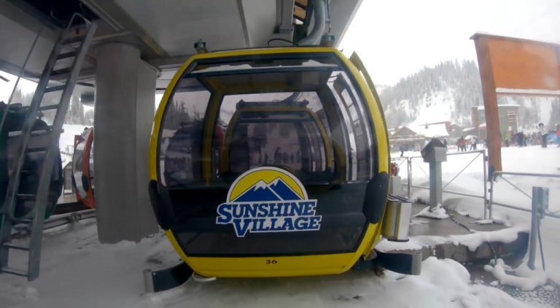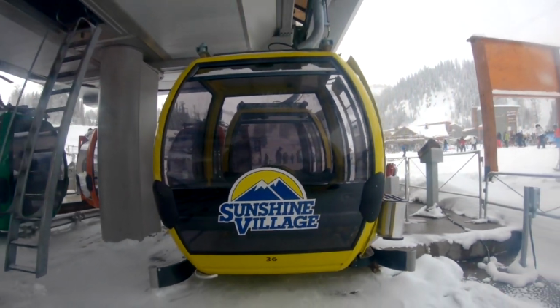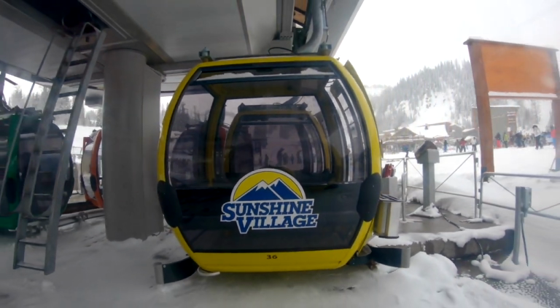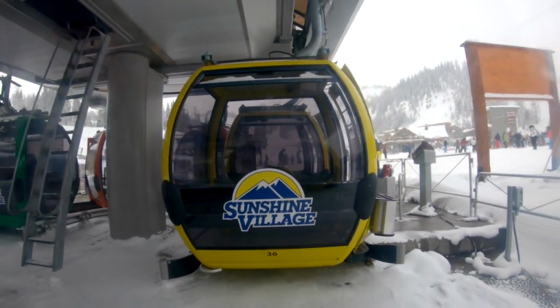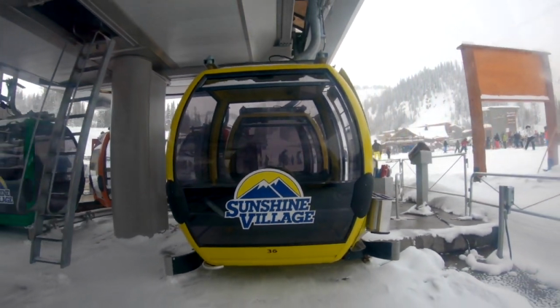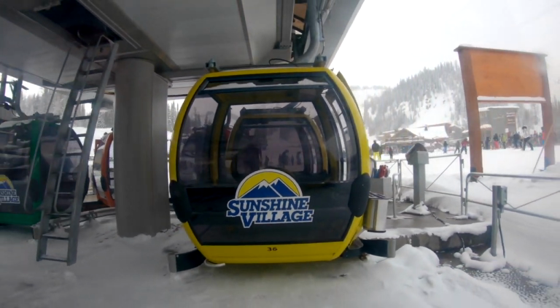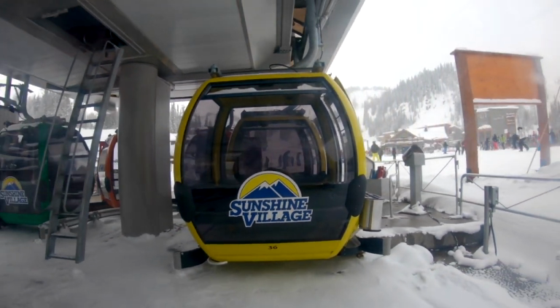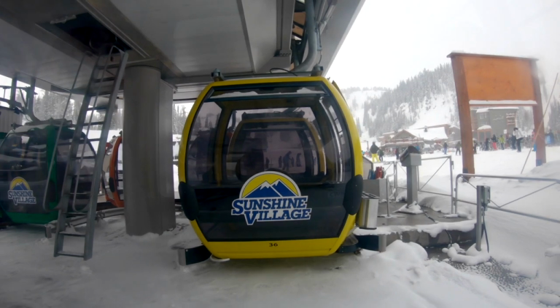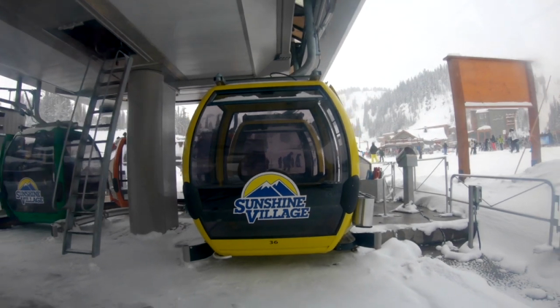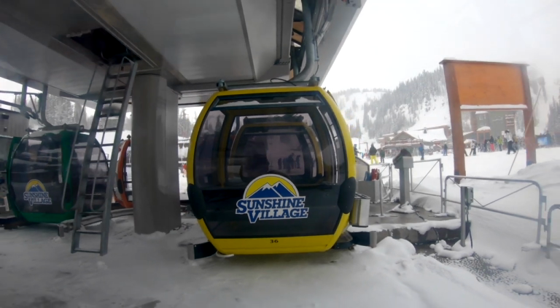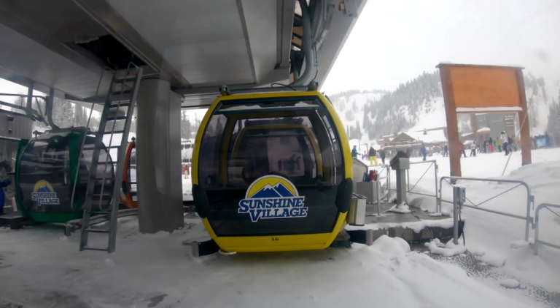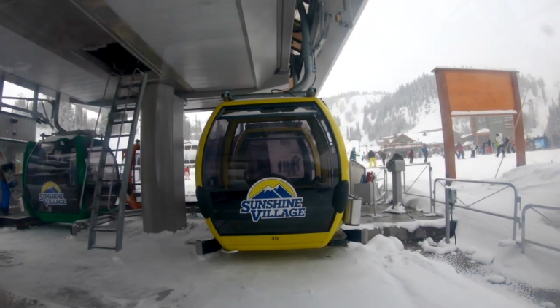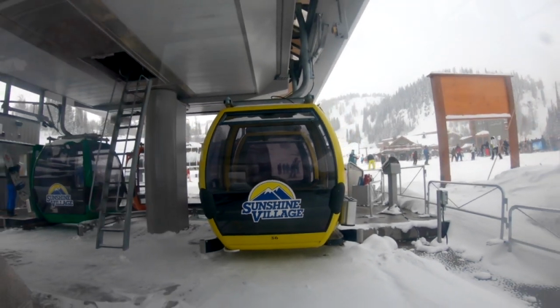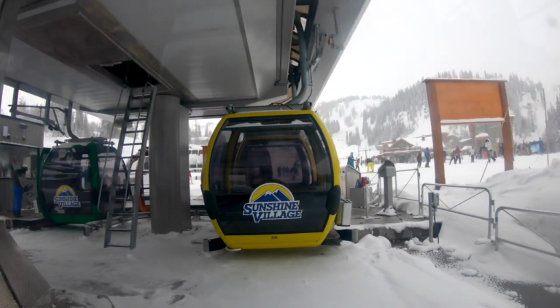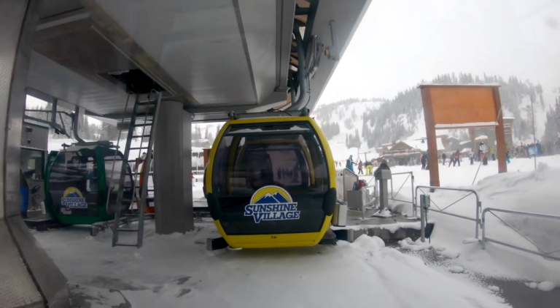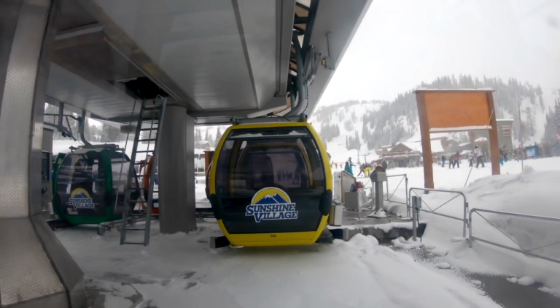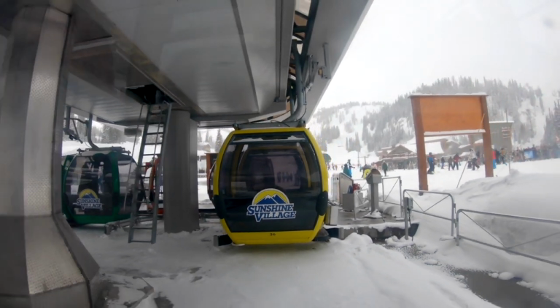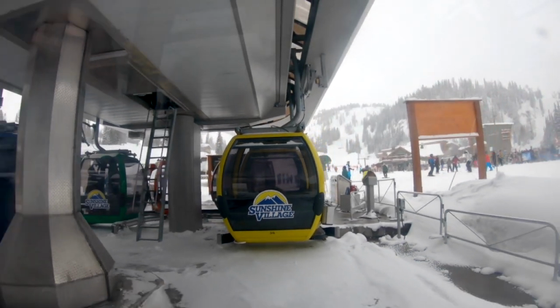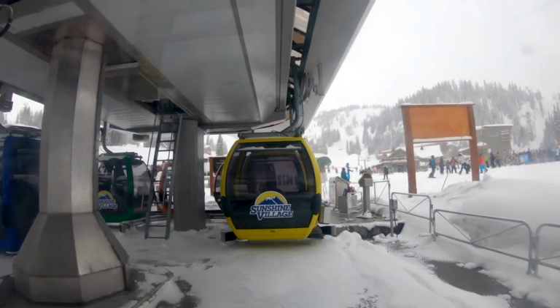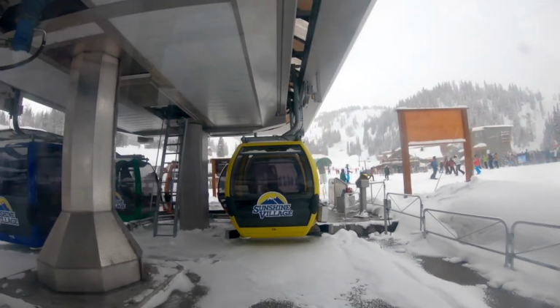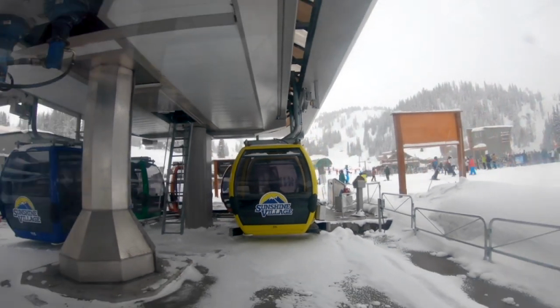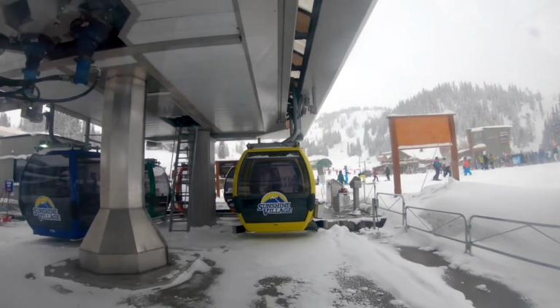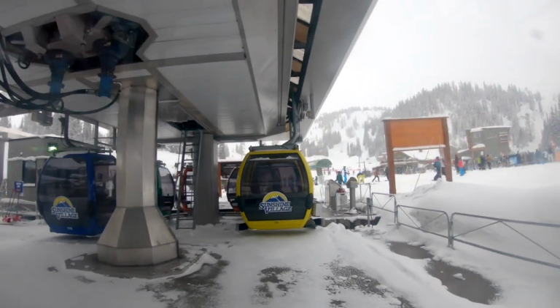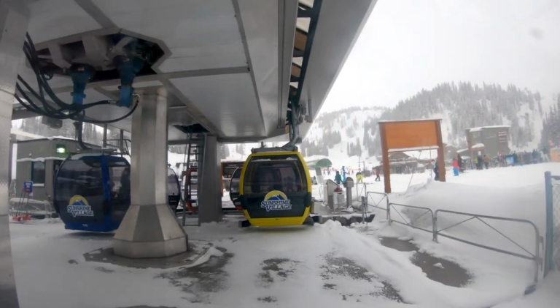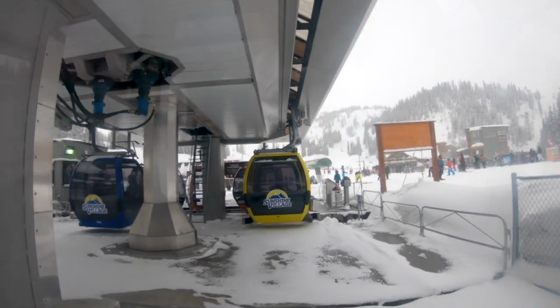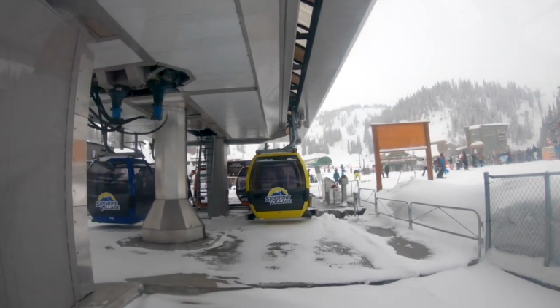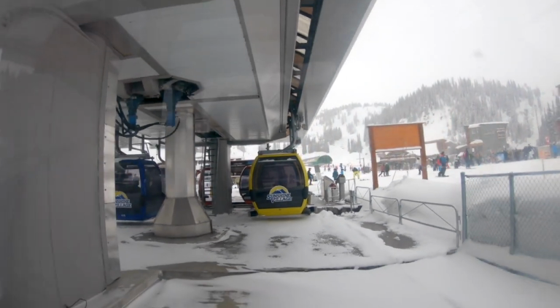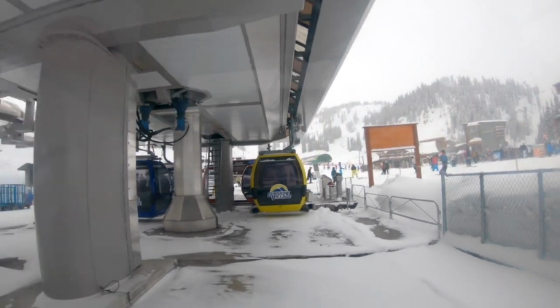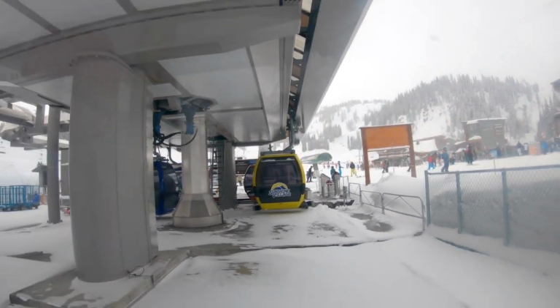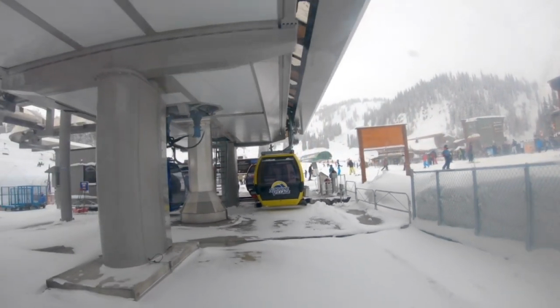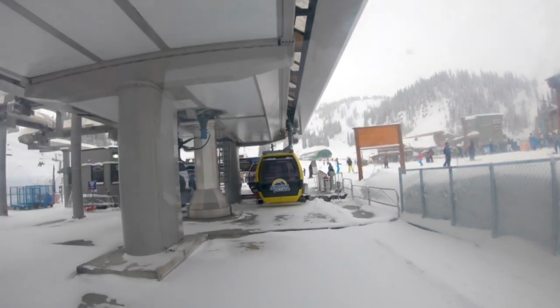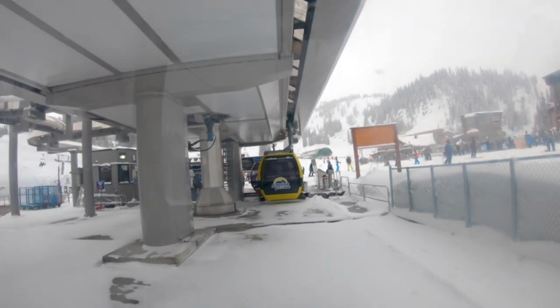Subscribe to our channel to see which mountains we ride at next. And I will see you at the next mountain.